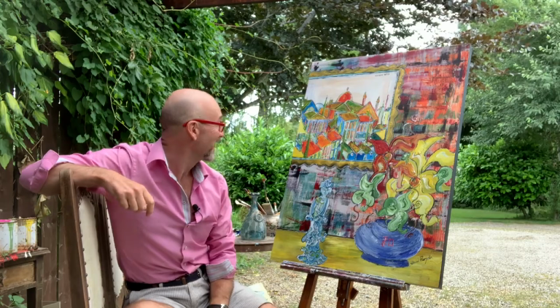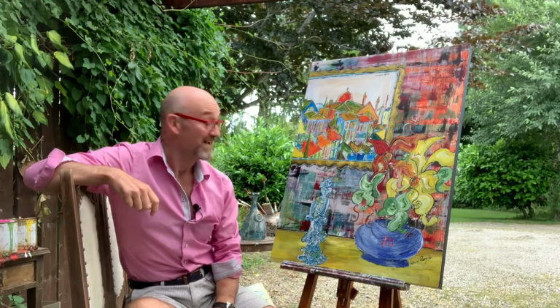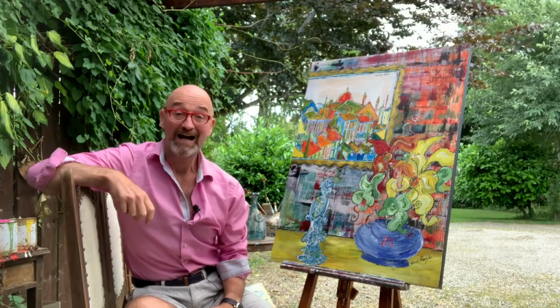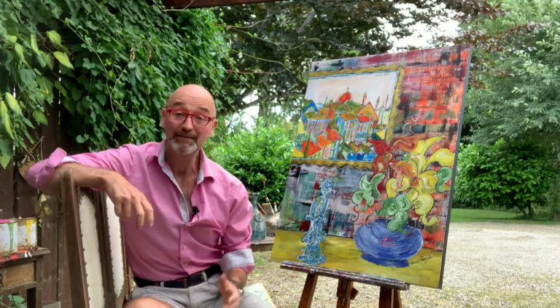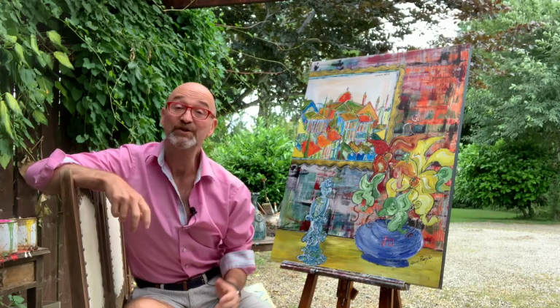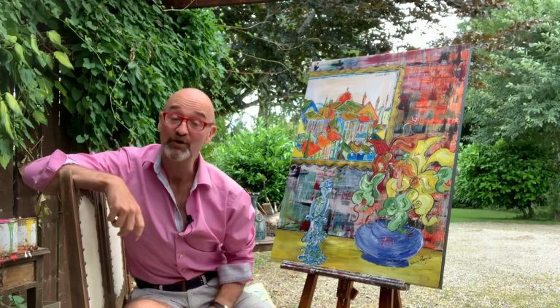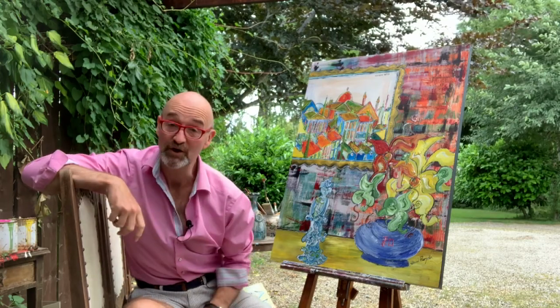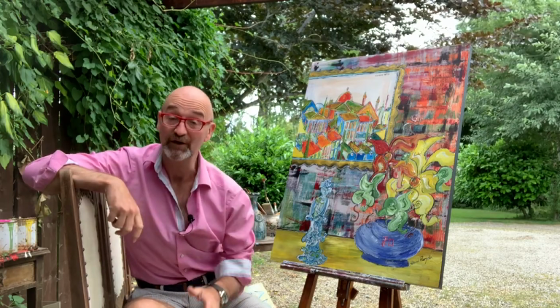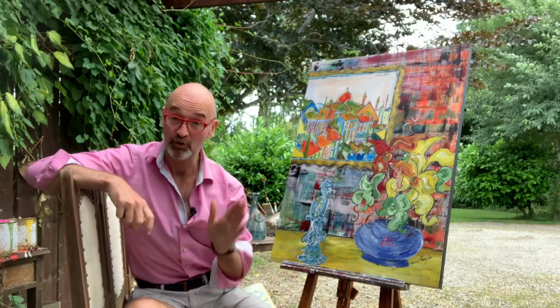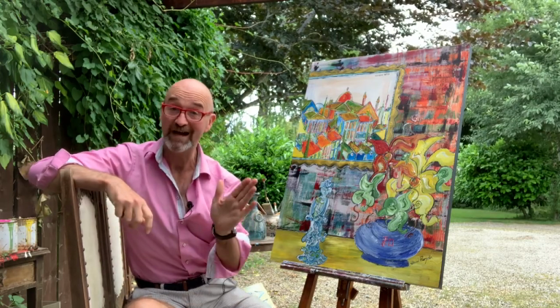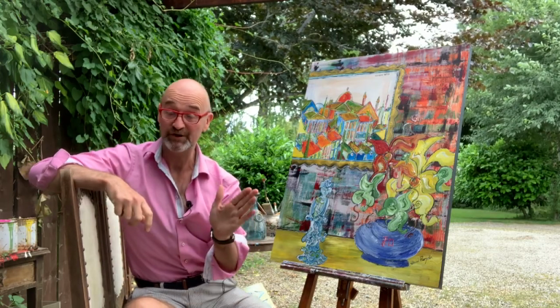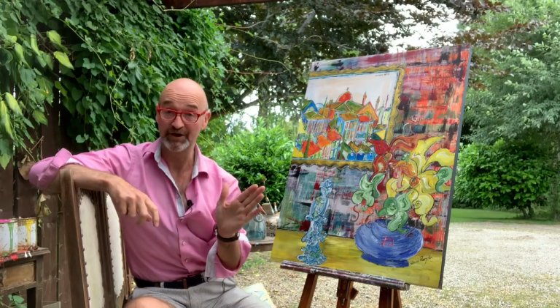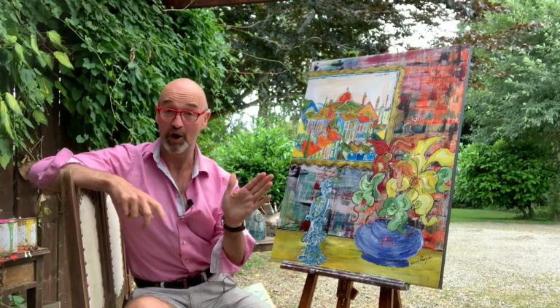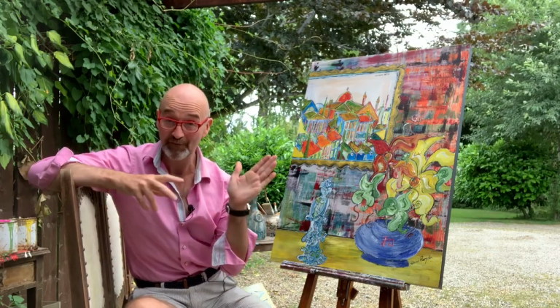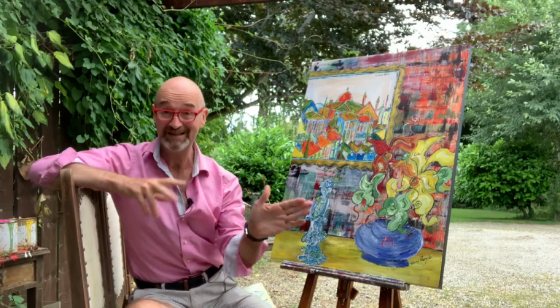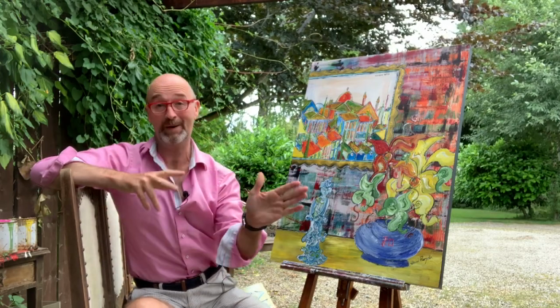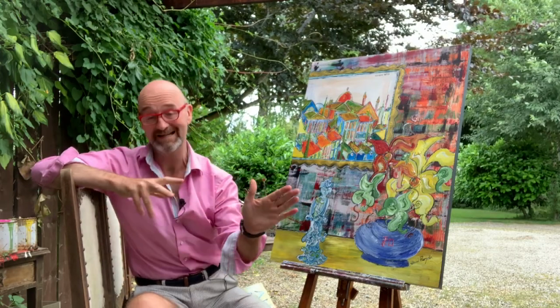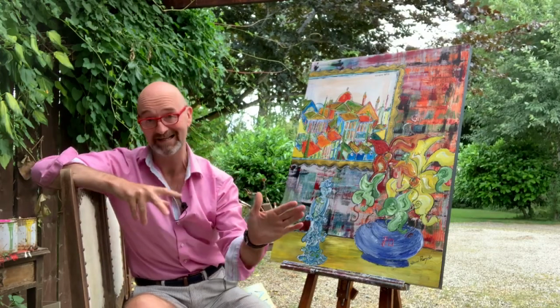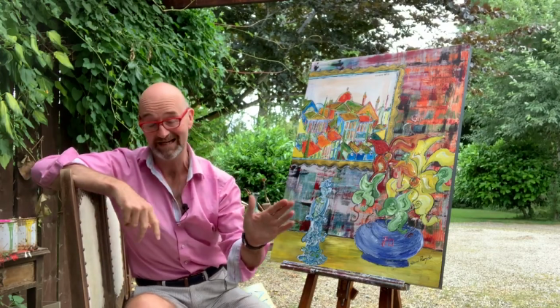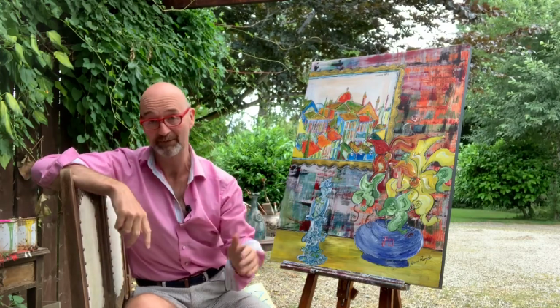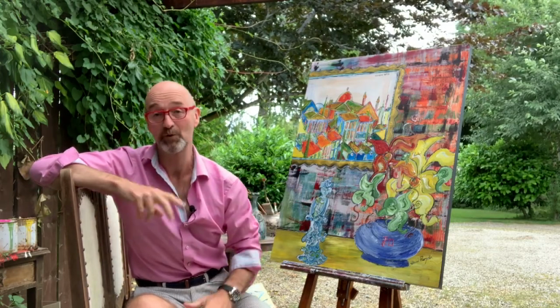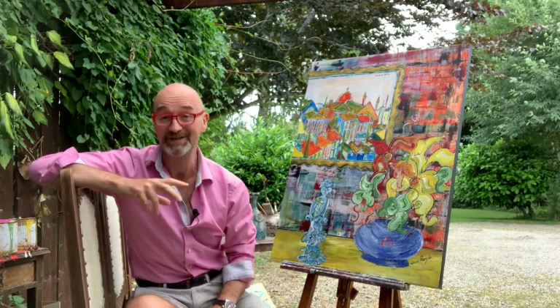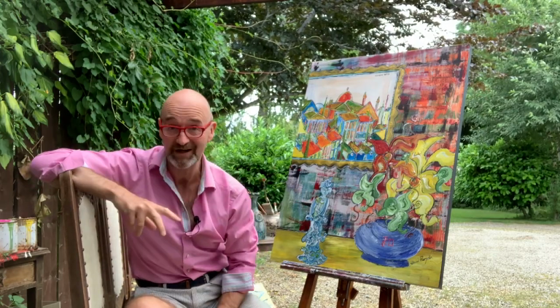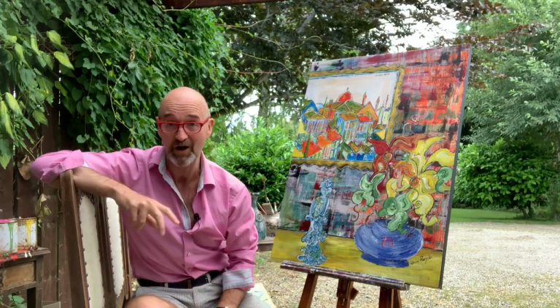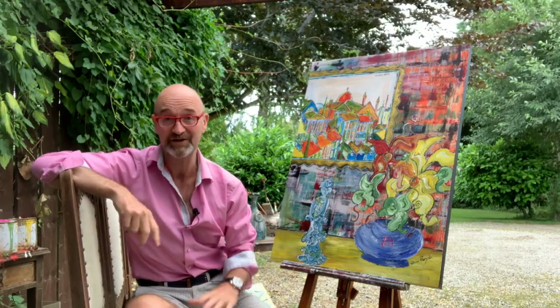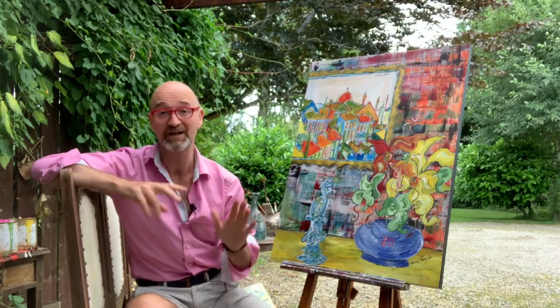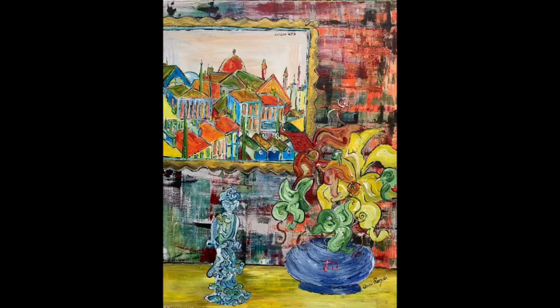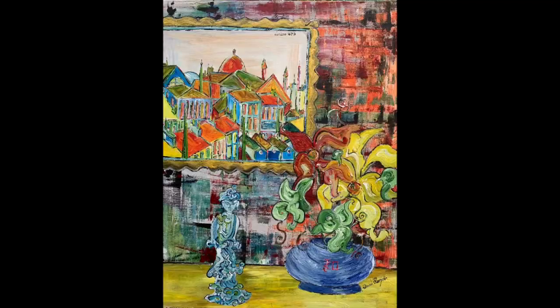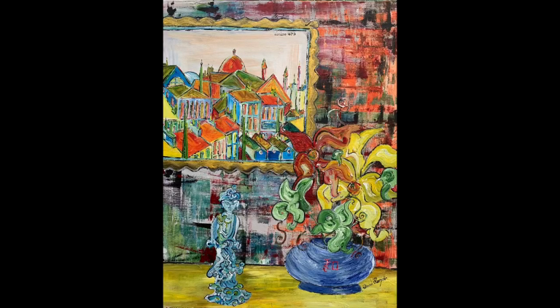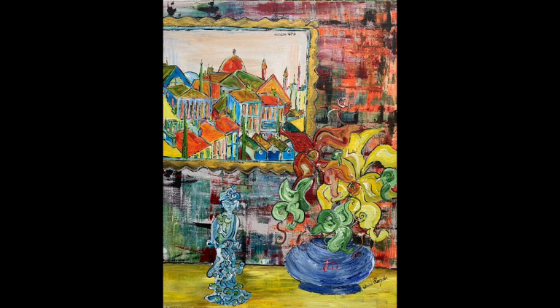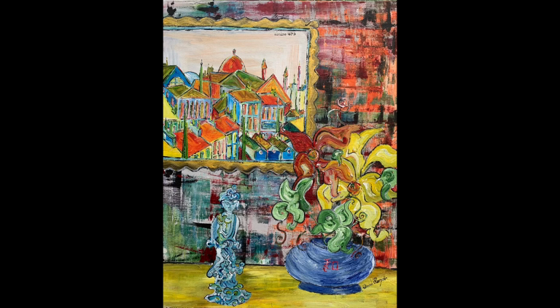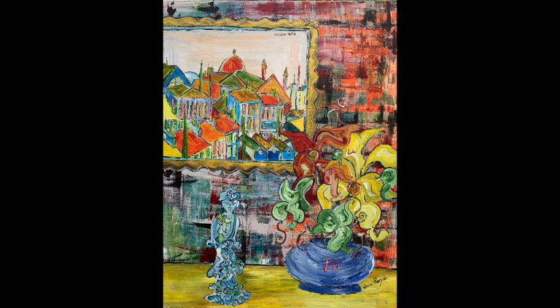I'm going to show you the creation of this painting from start to finish.